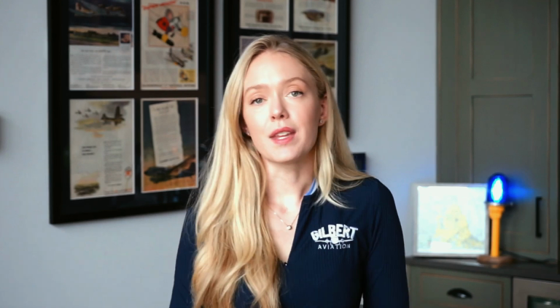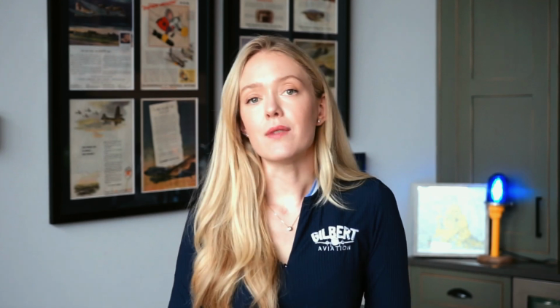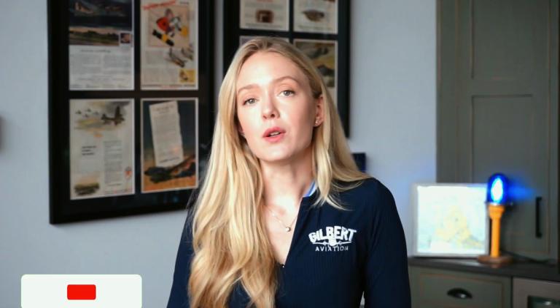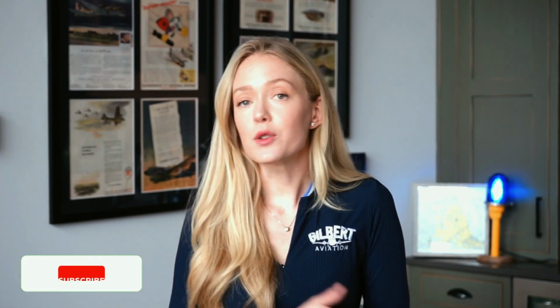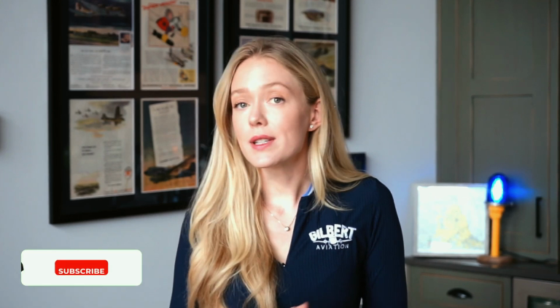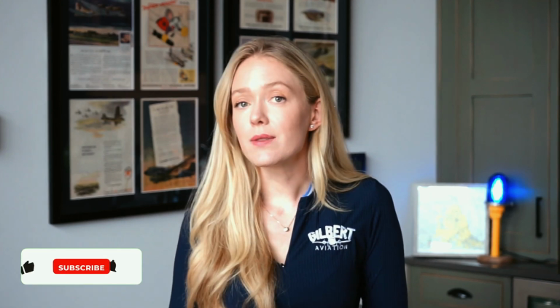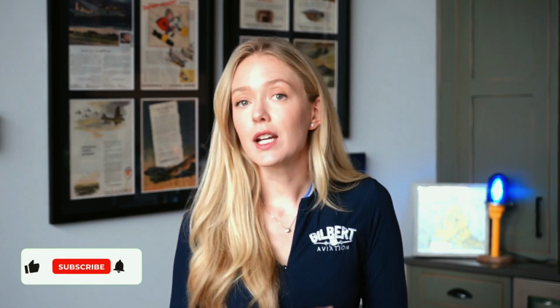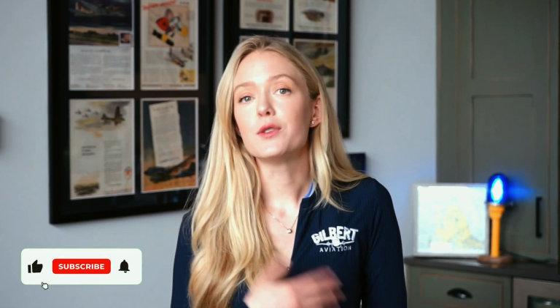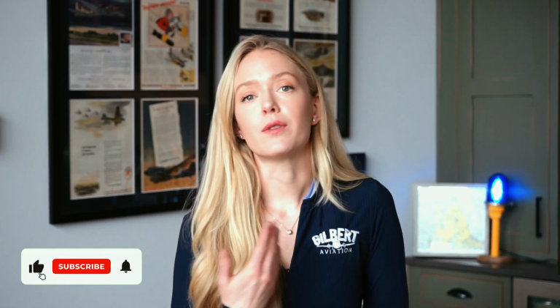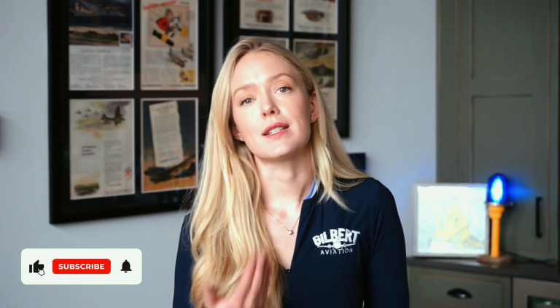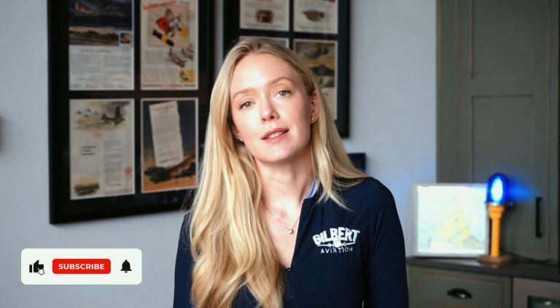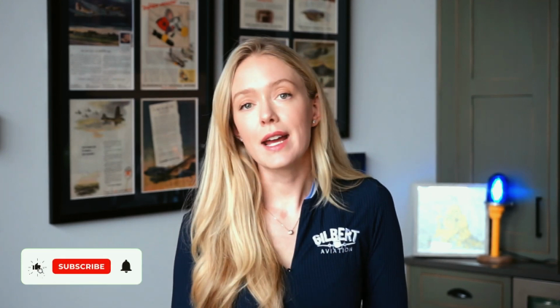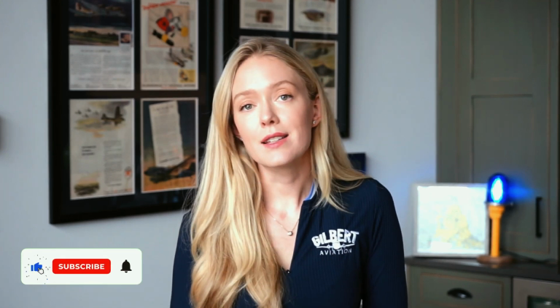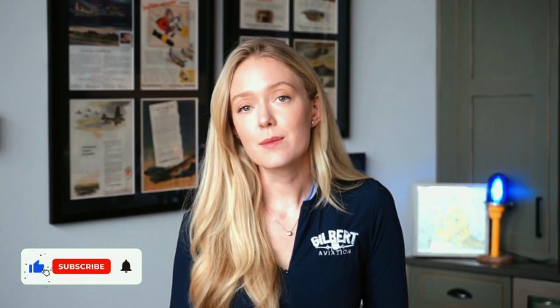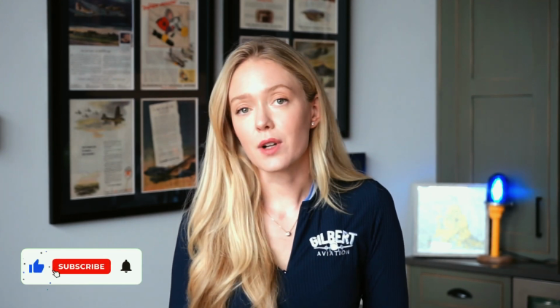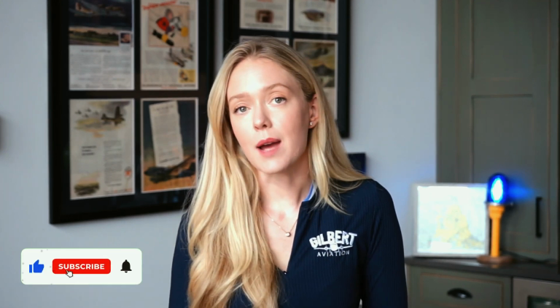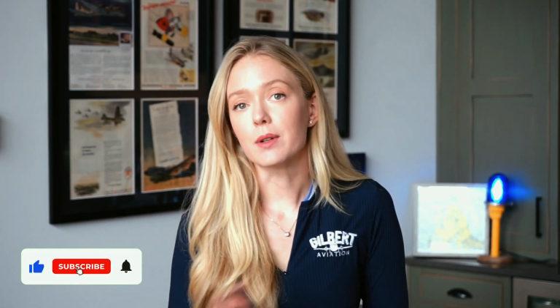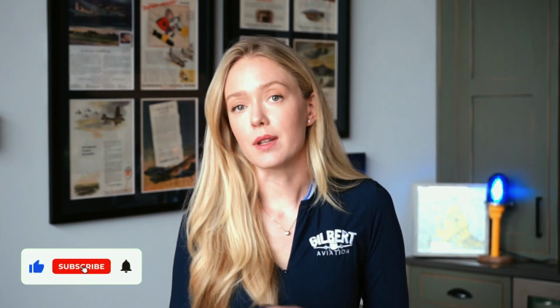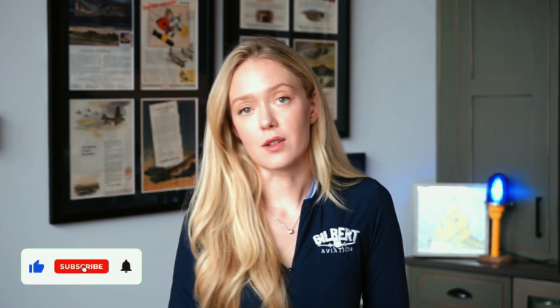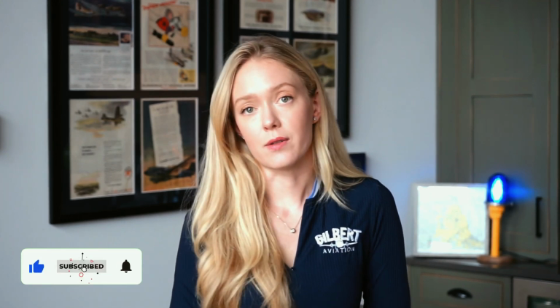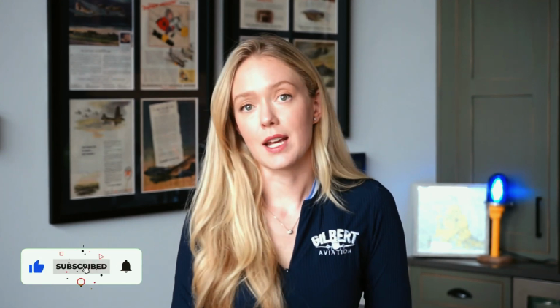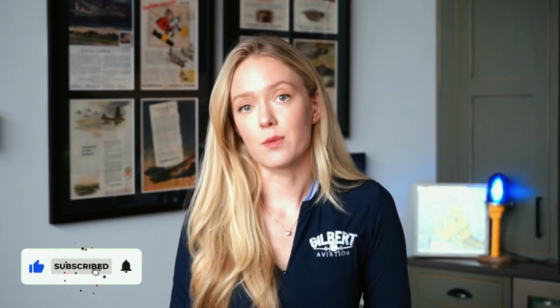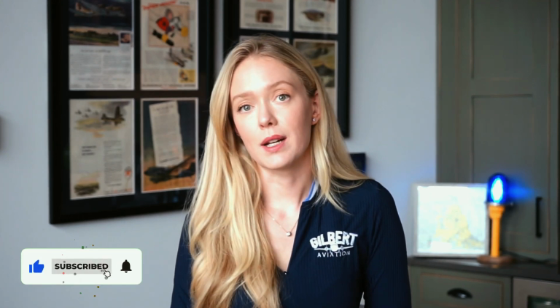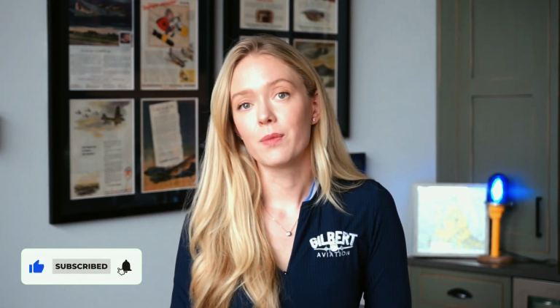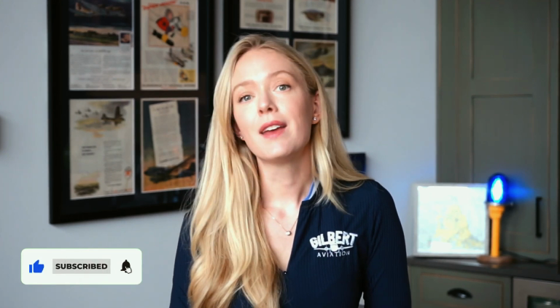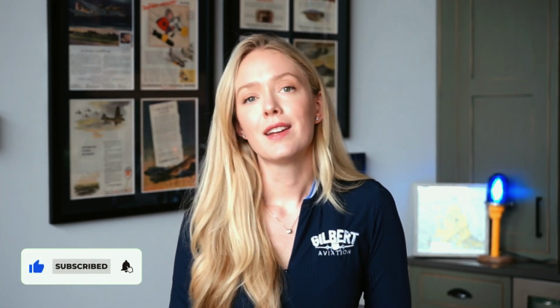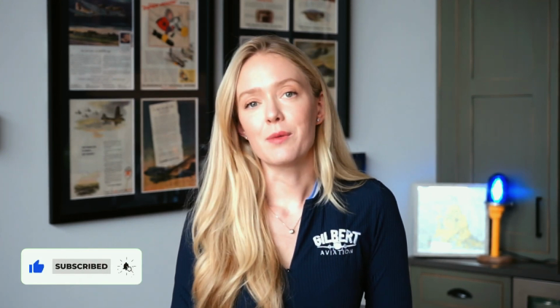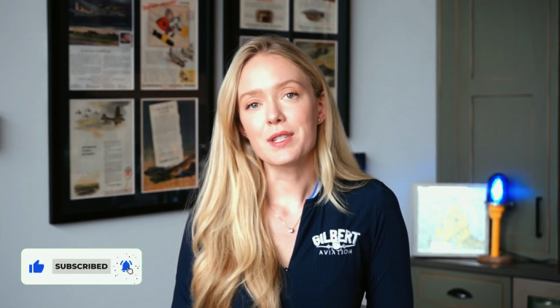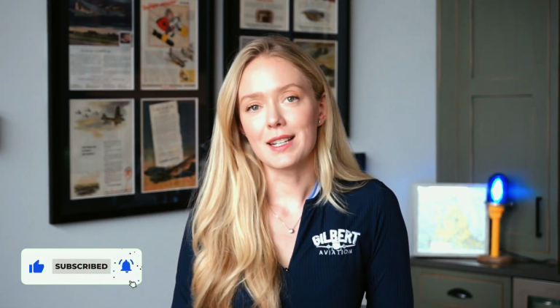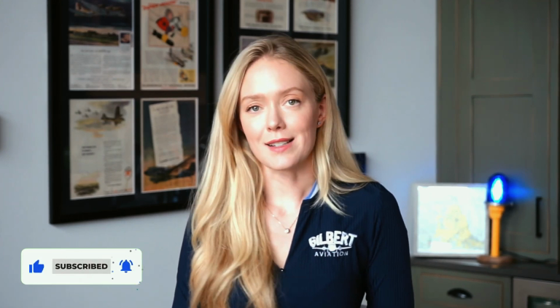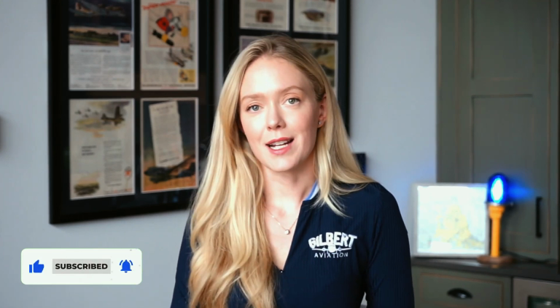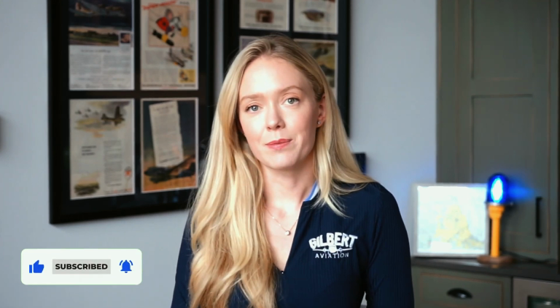If you enjoyed this video, don't forget to like and subscribe and ring the notification bell. We'll see you next time.